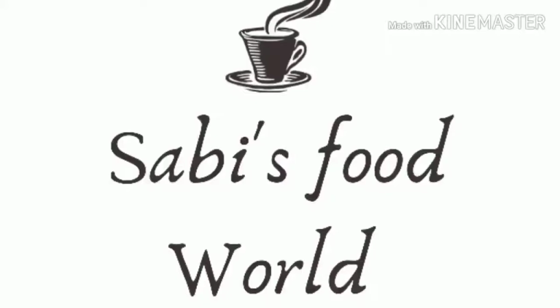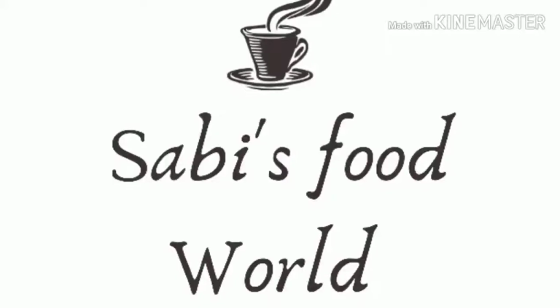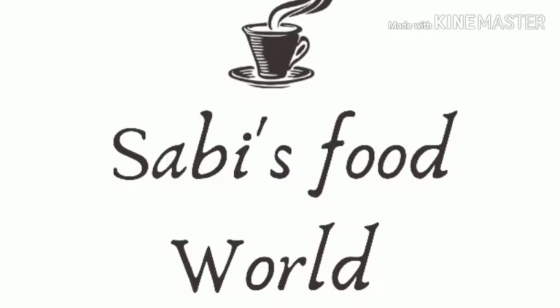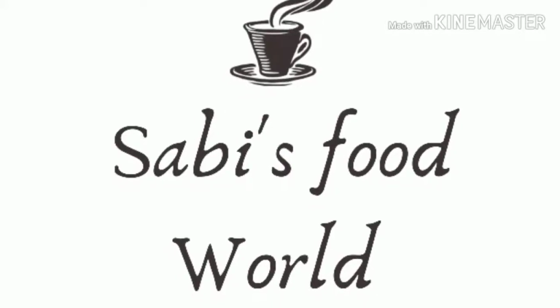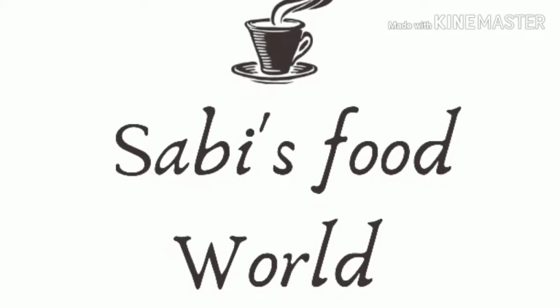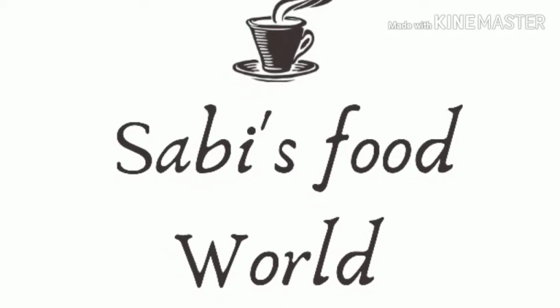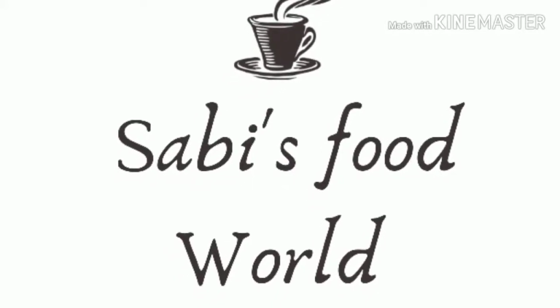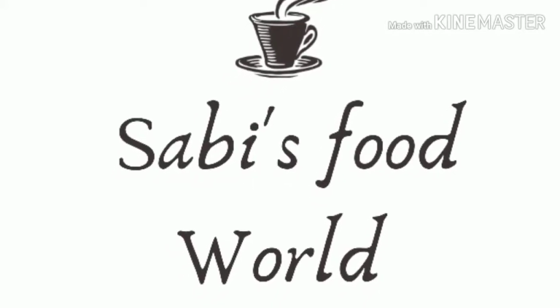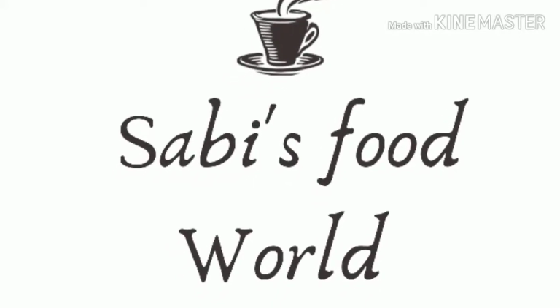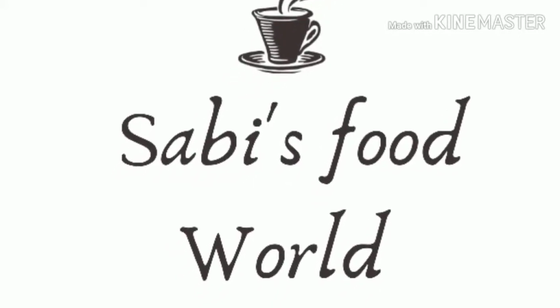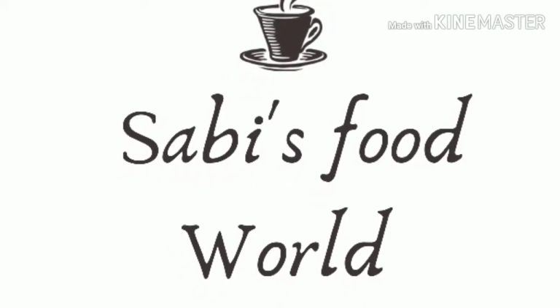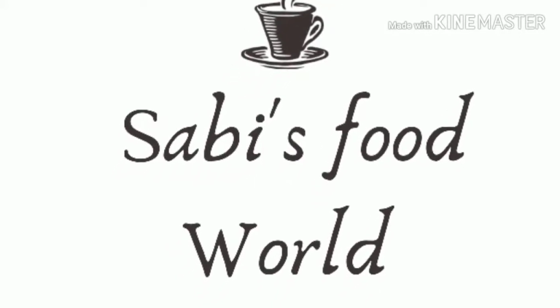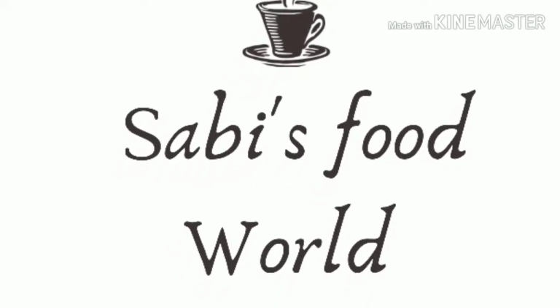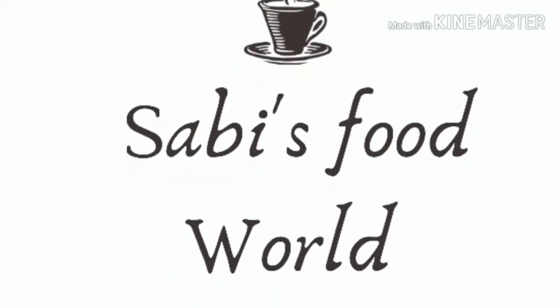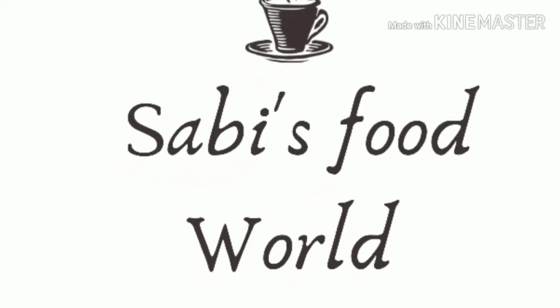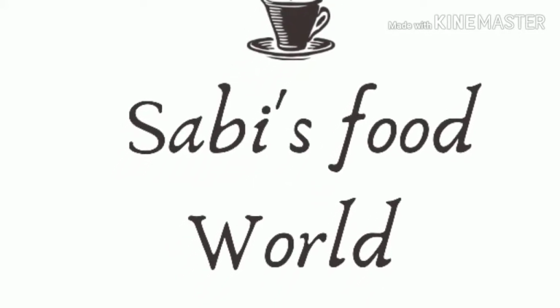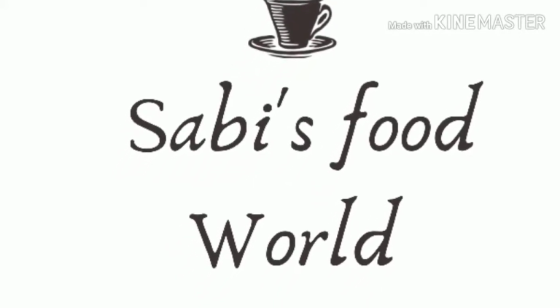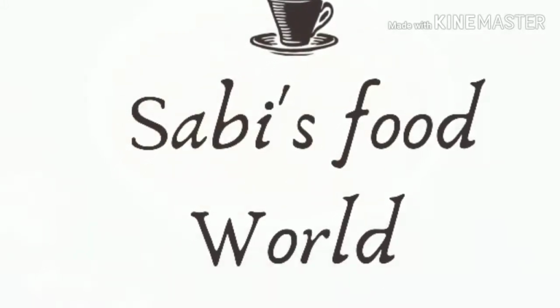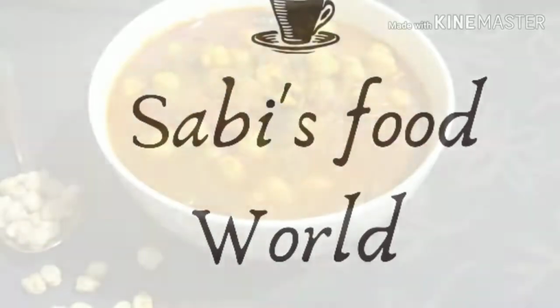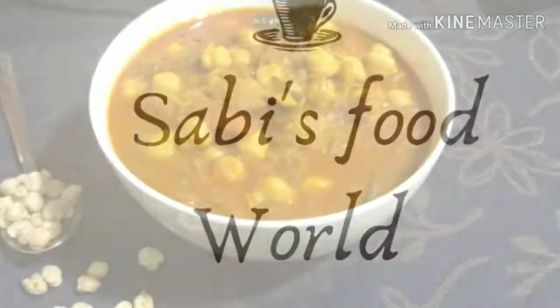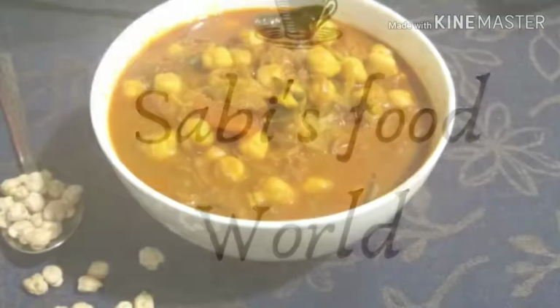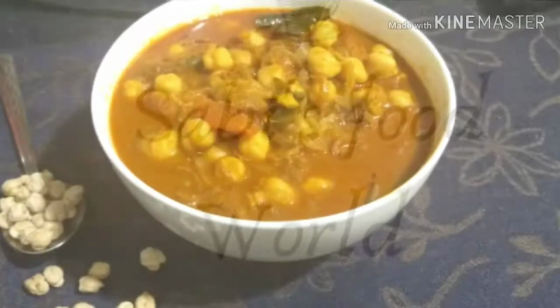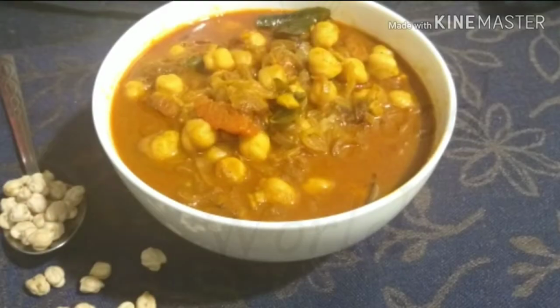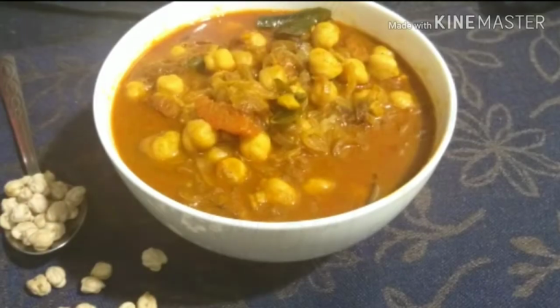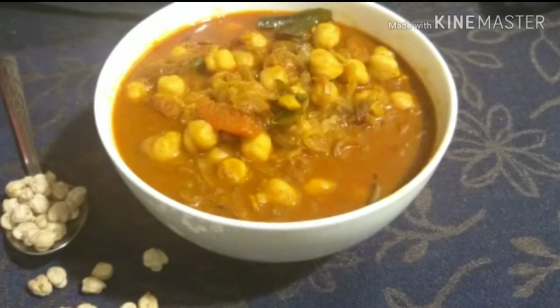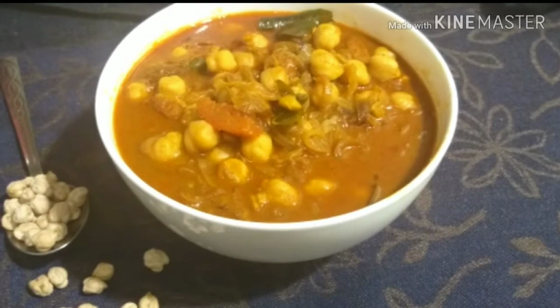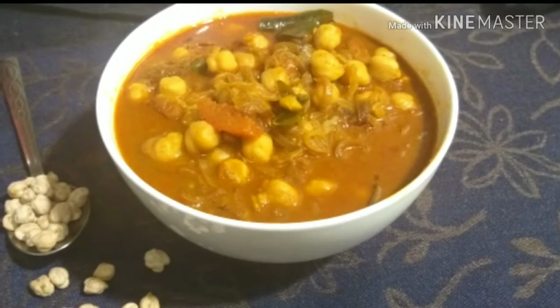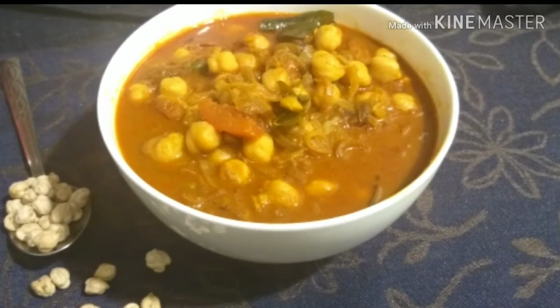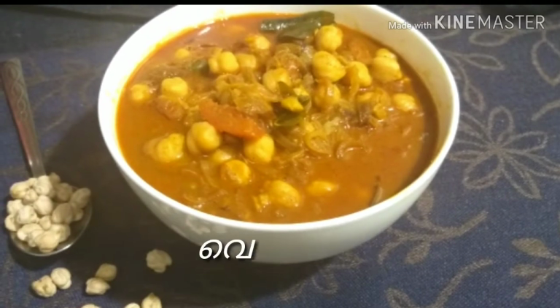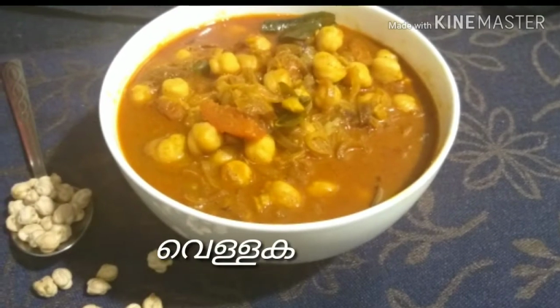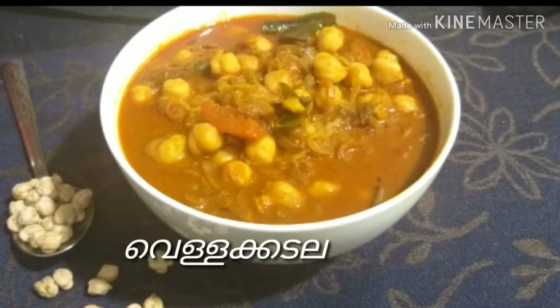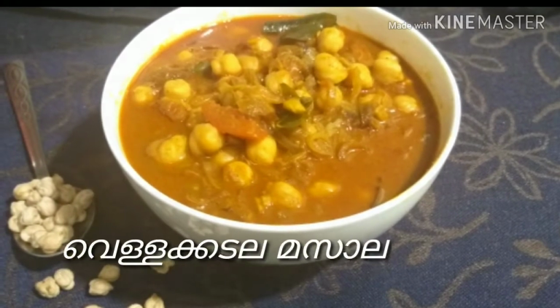Hi everyone, welcome back to another video. Now, we have a recipe for the Masala curry.